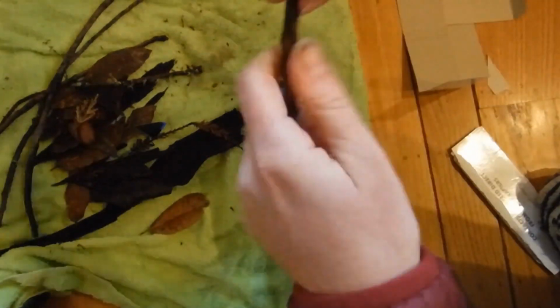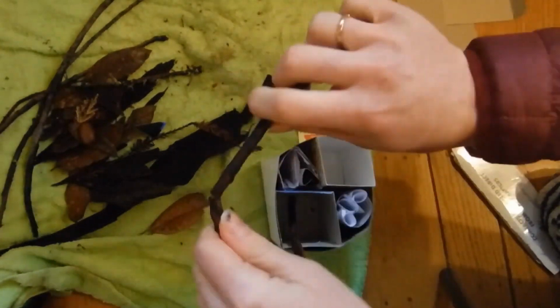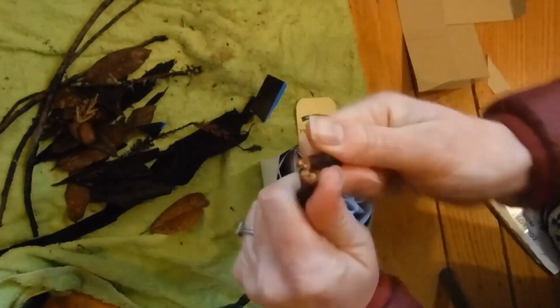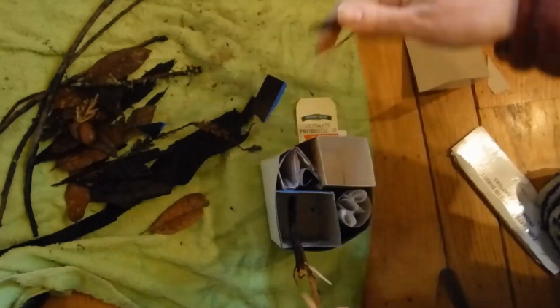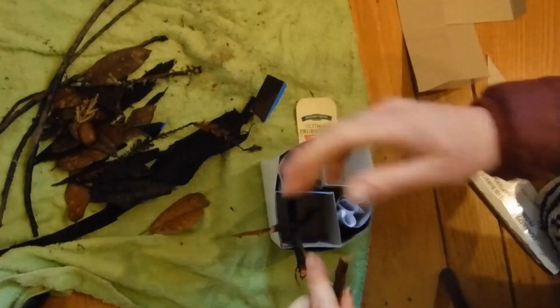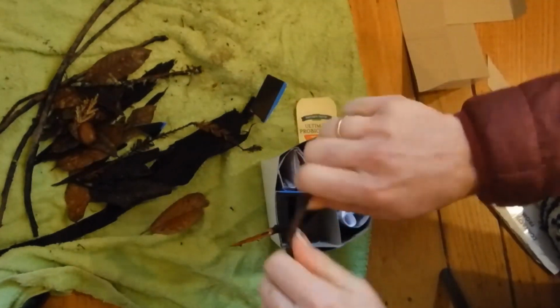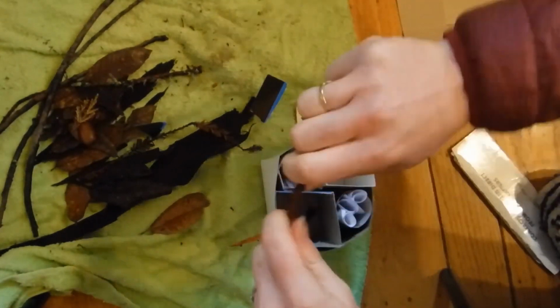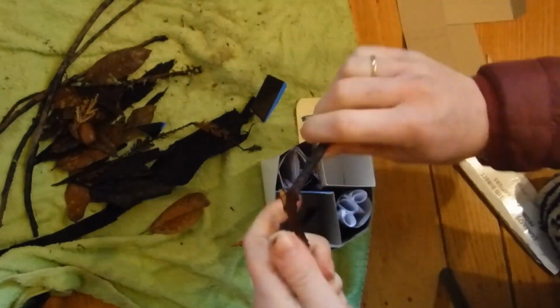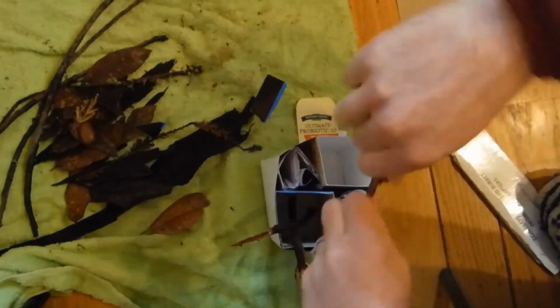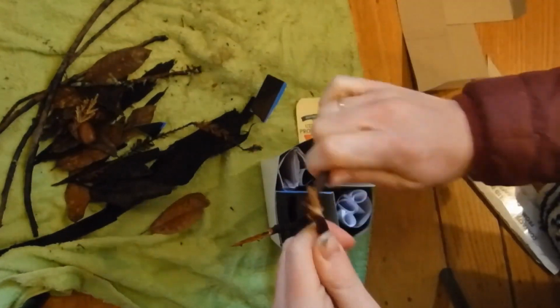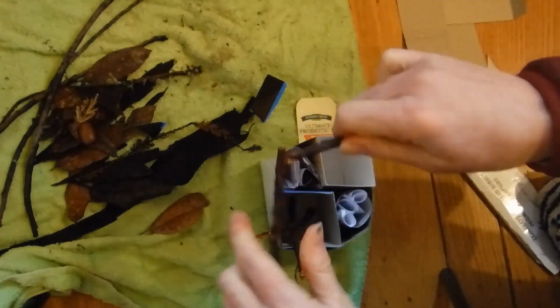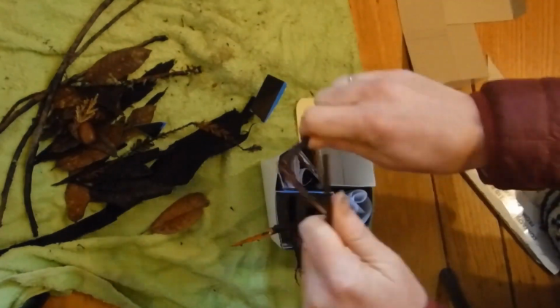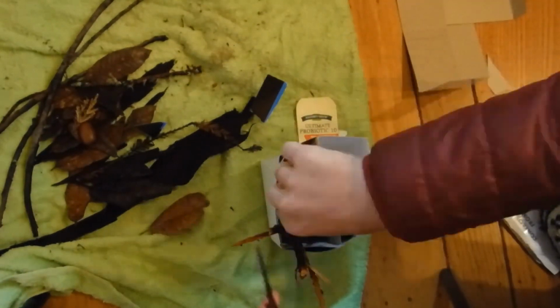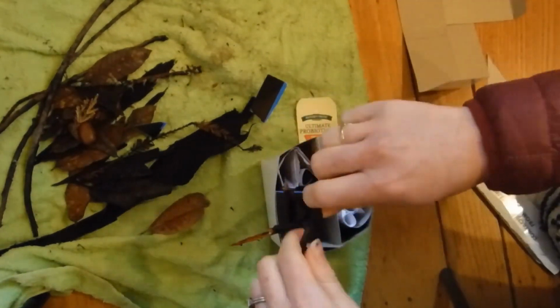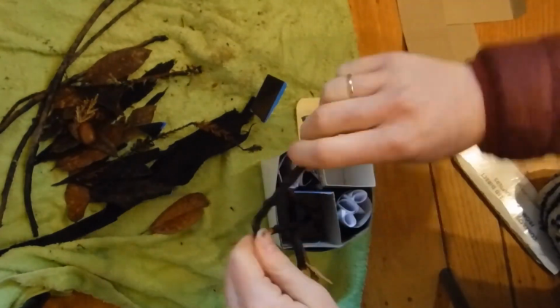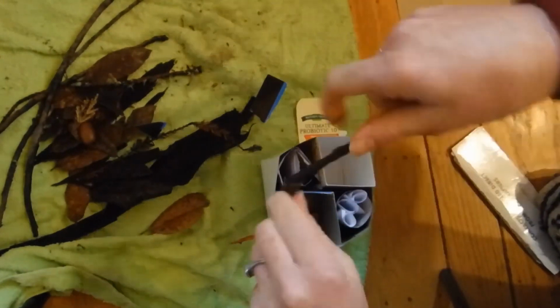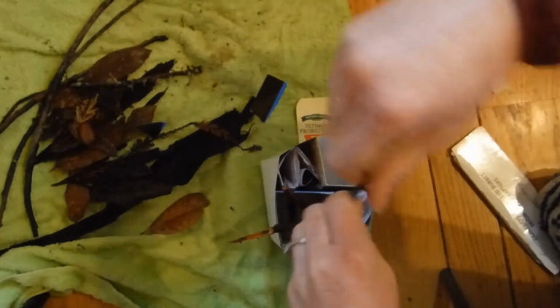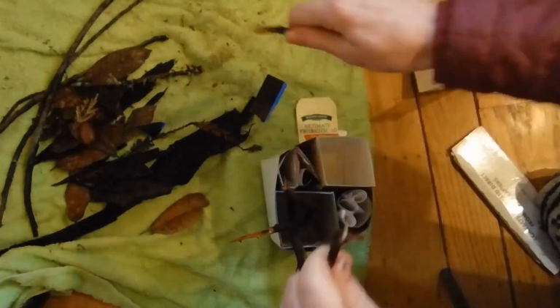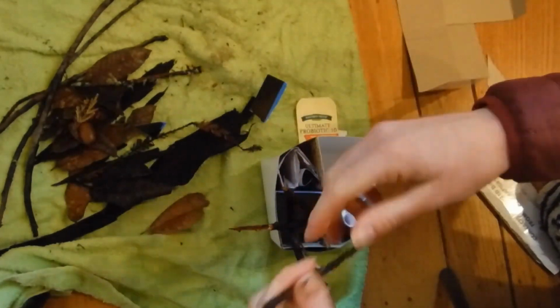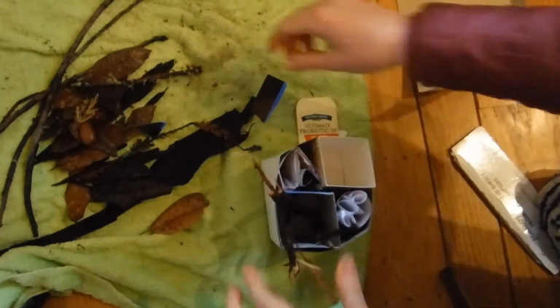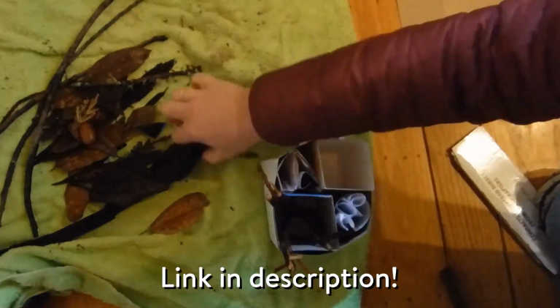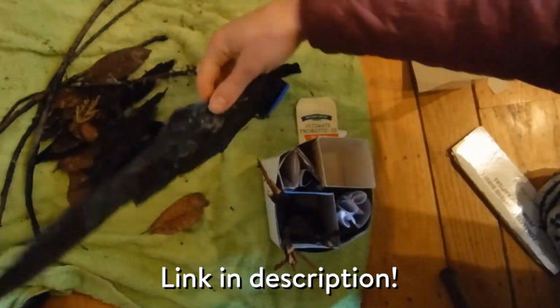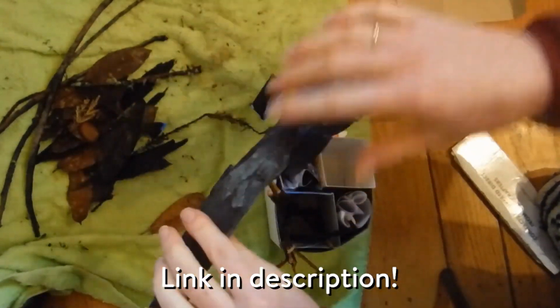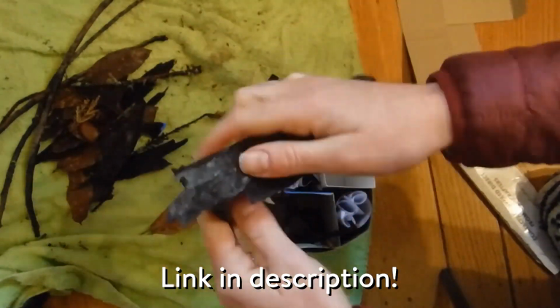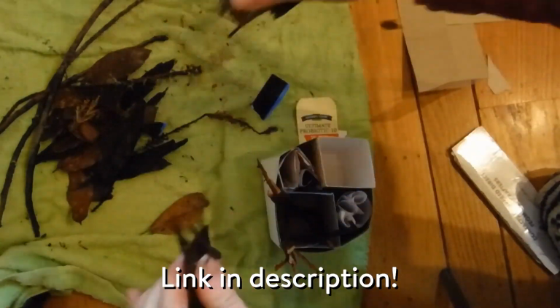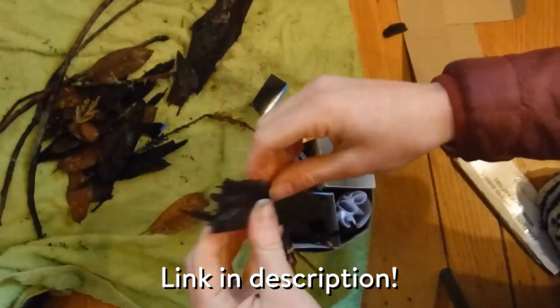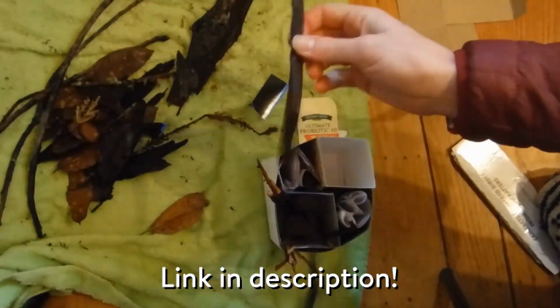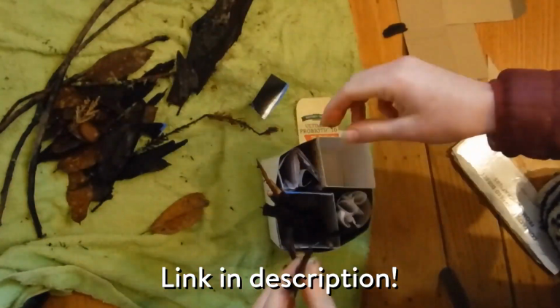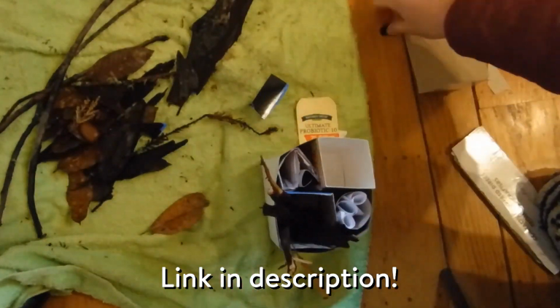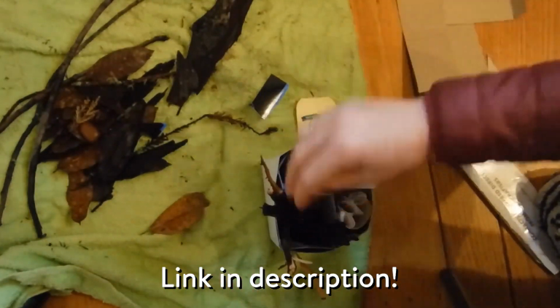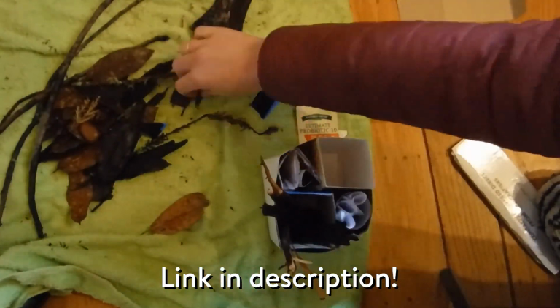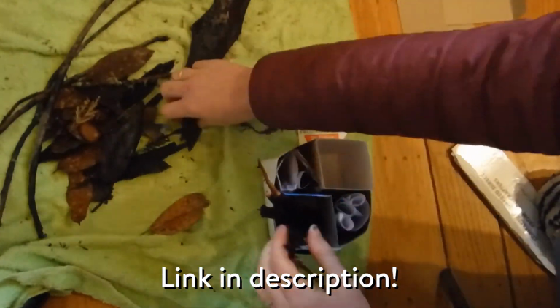And by the way, be sure to check out the write-up for this activity on our website at at-home science activities.